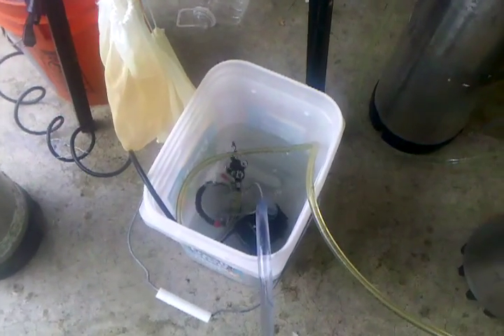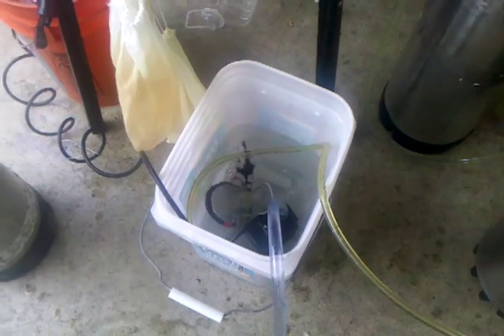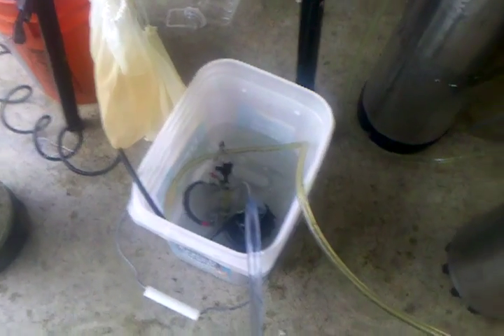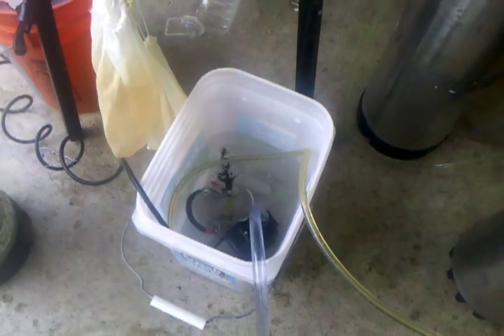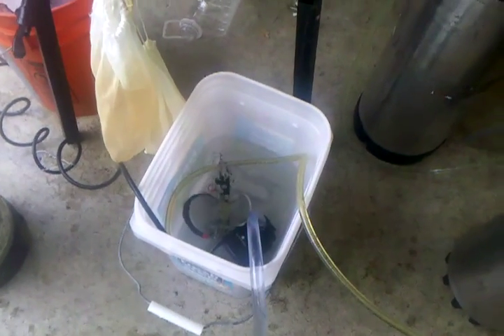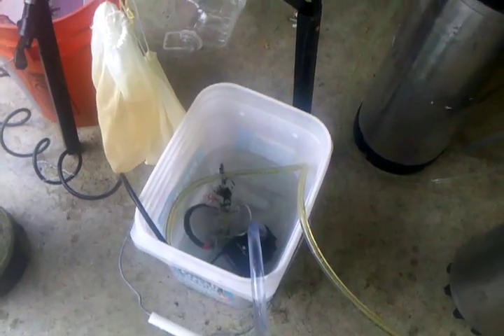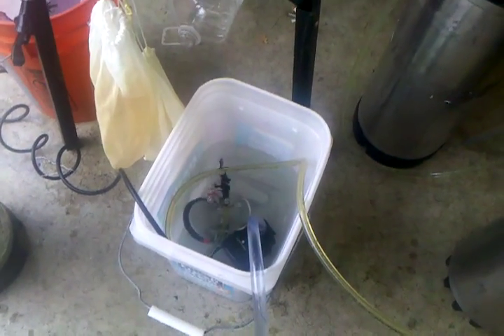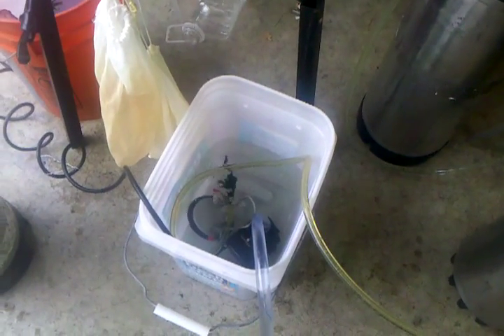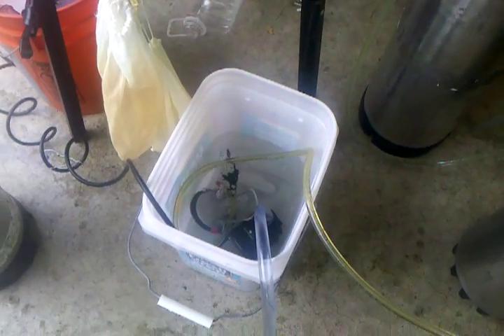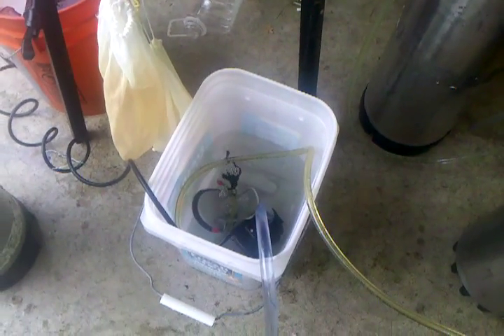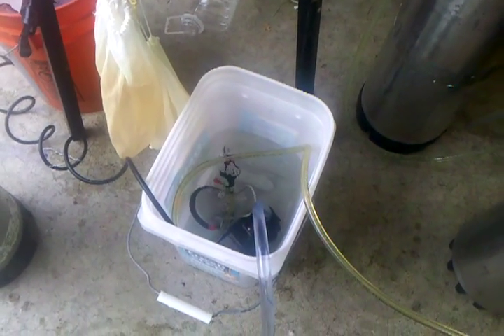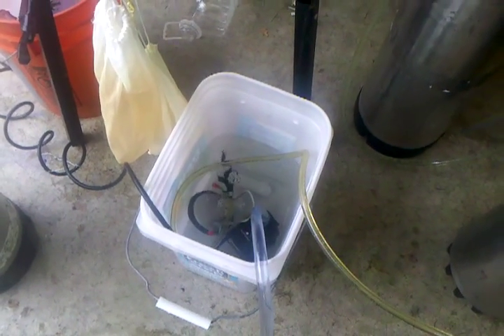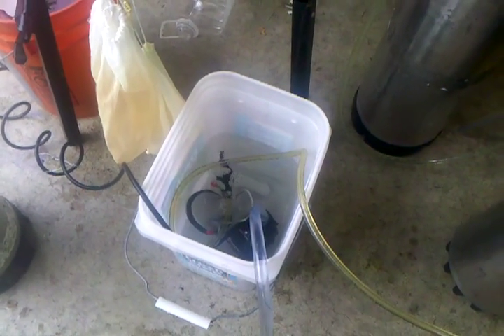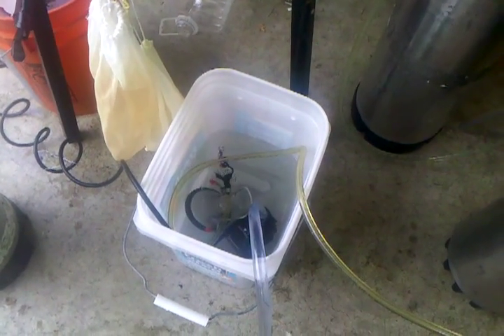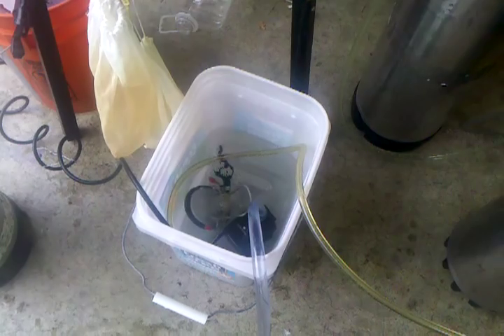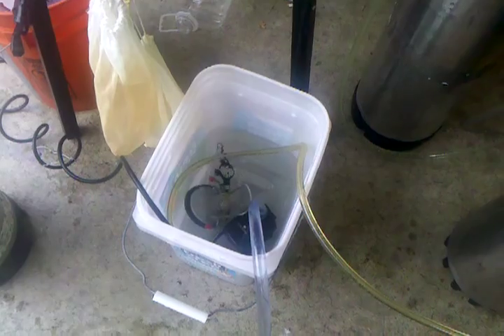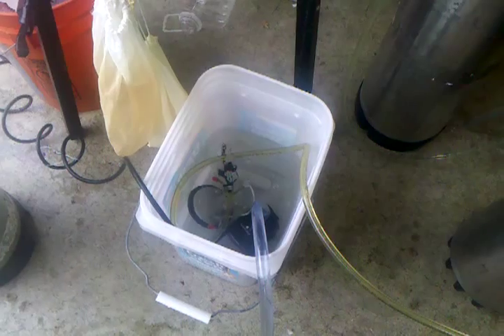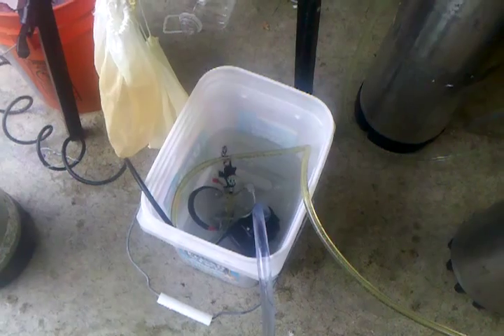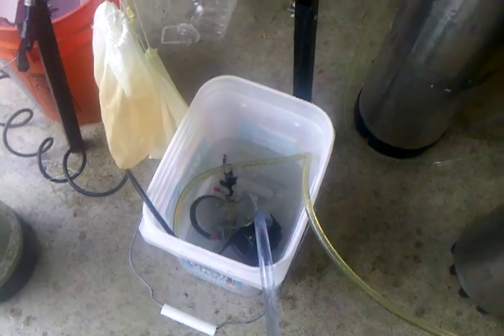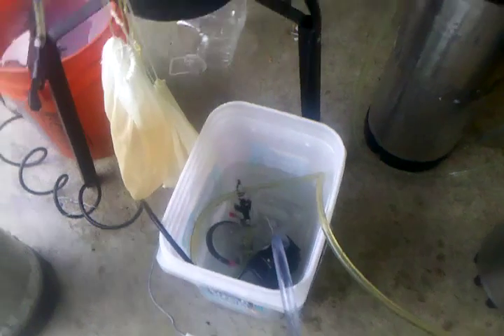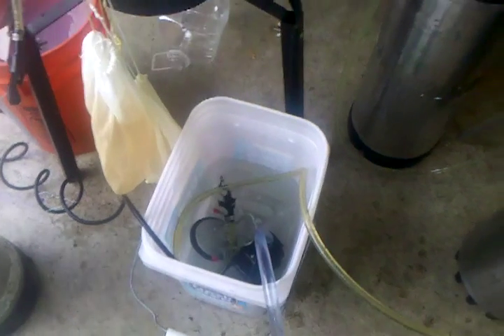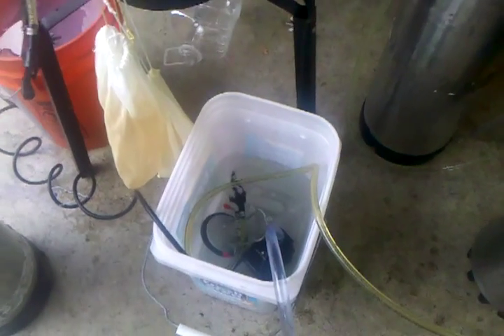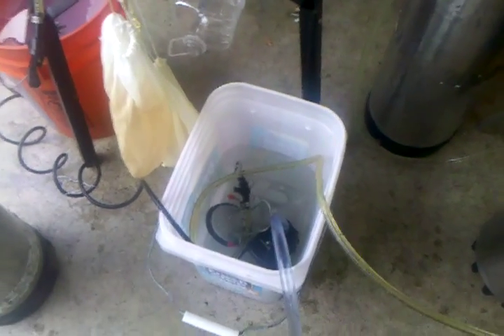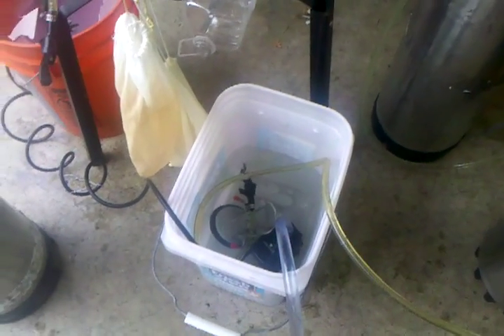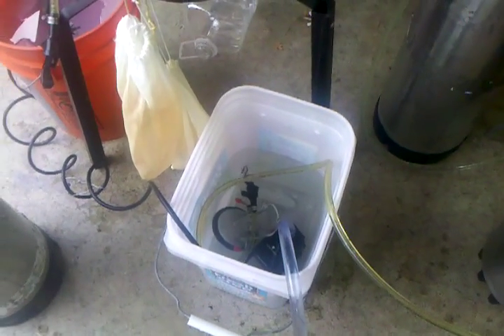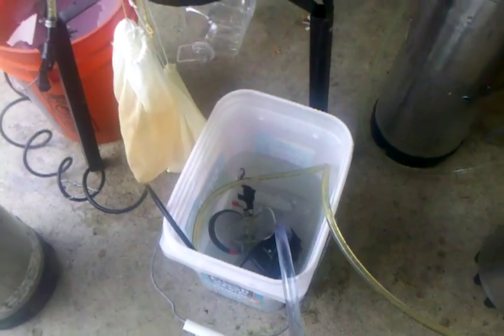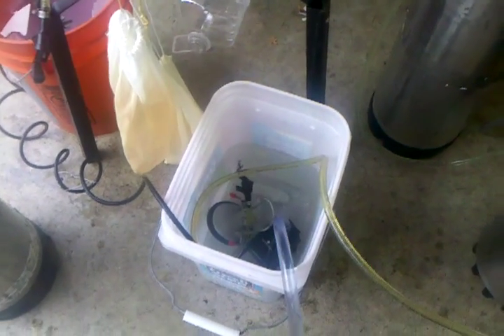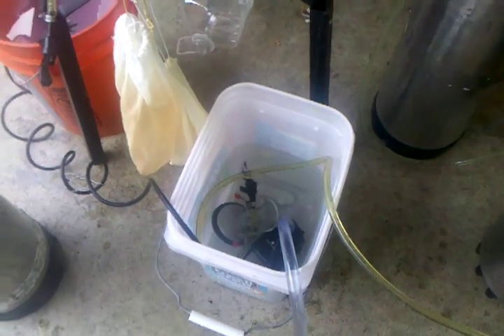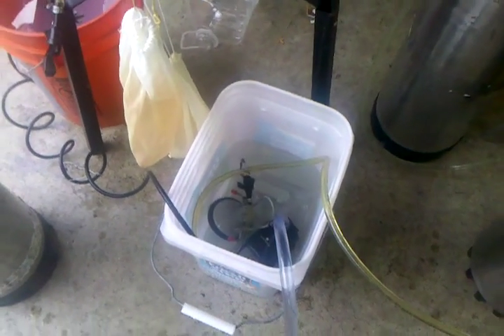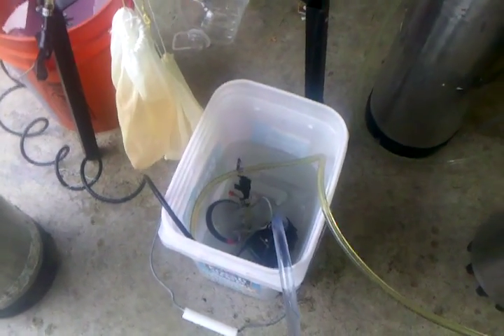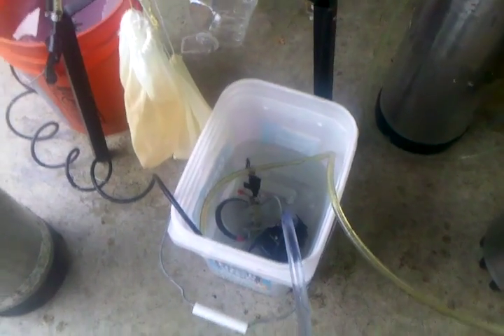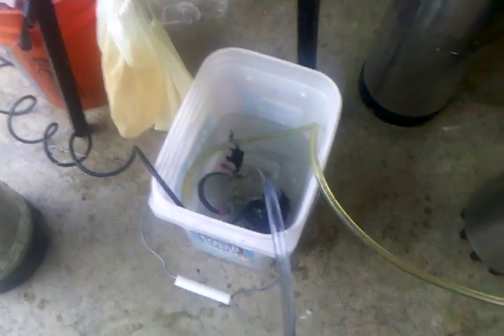Using PBW and my pond pump to pump PBW through two, three, or four kegs. In this case I have two.